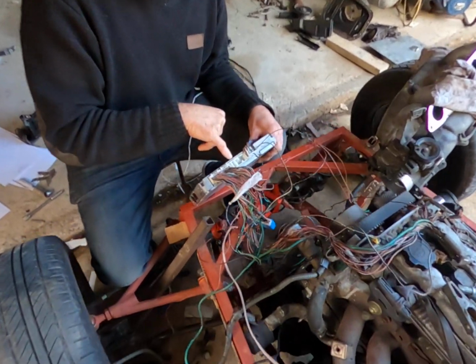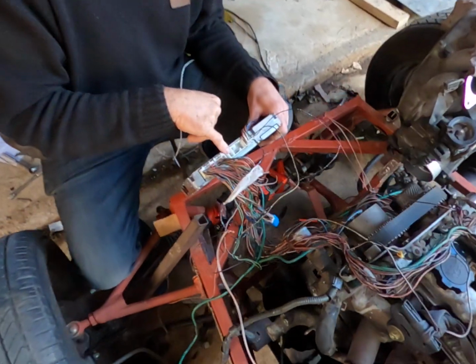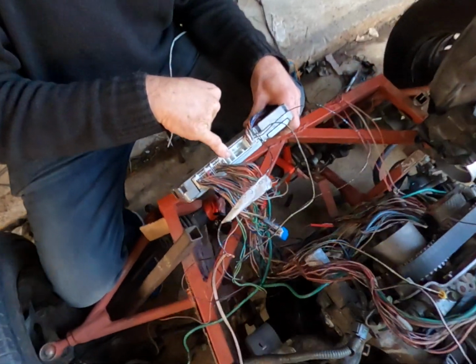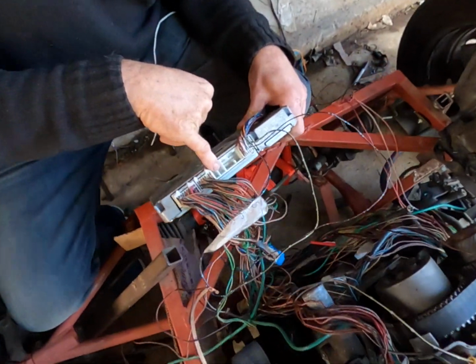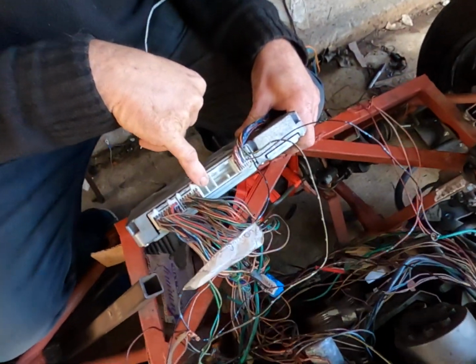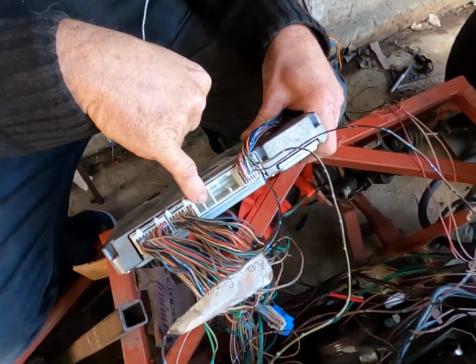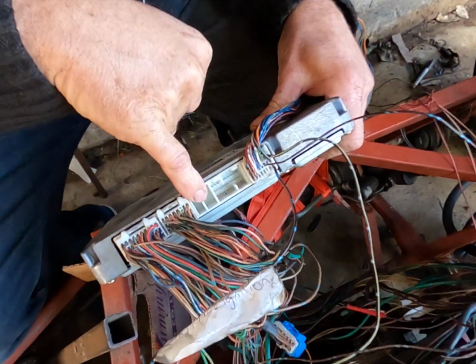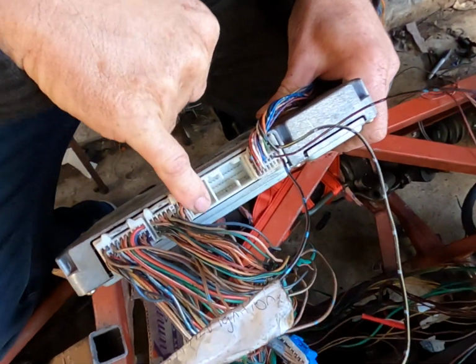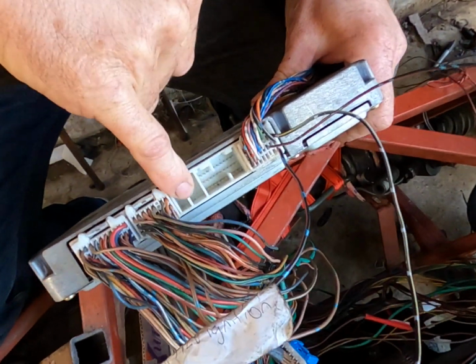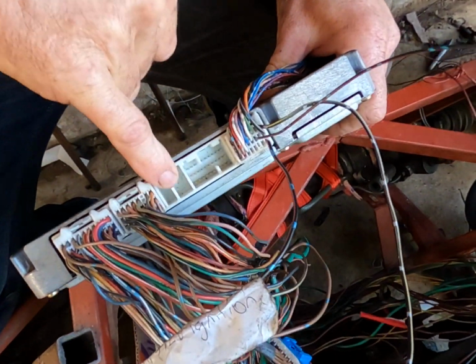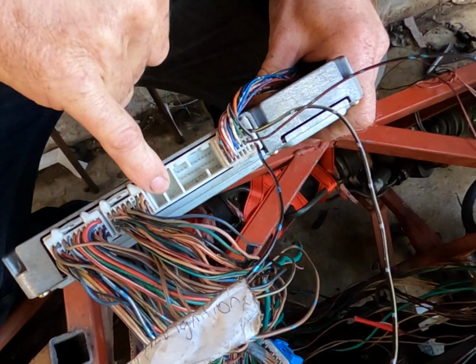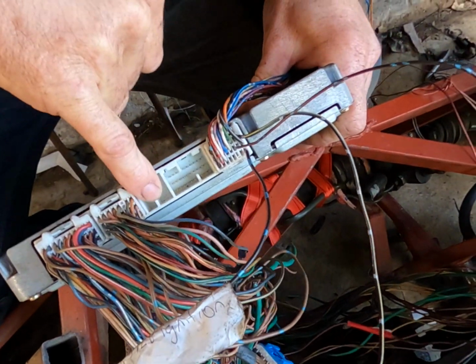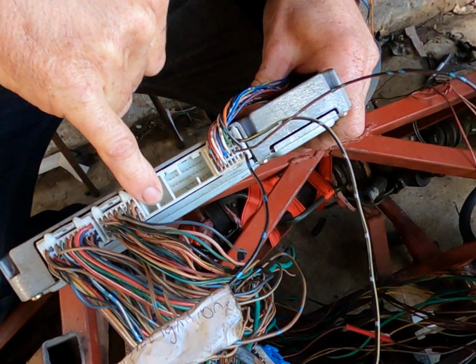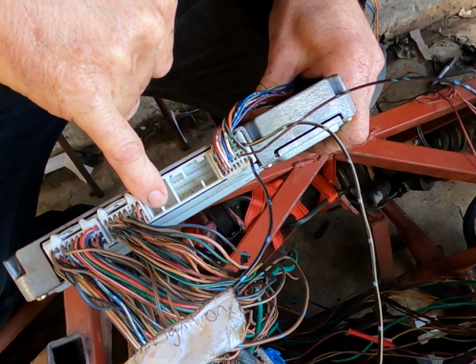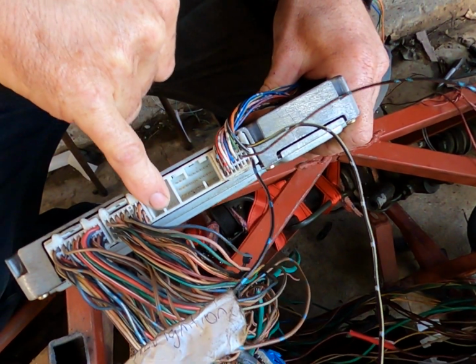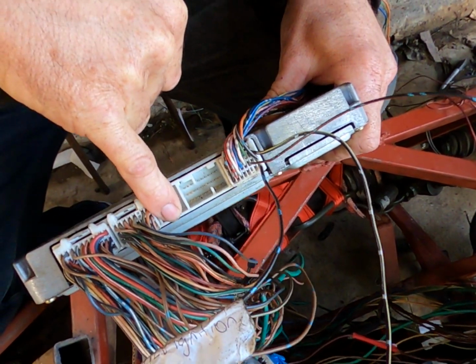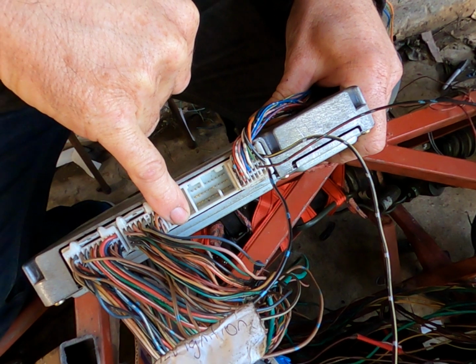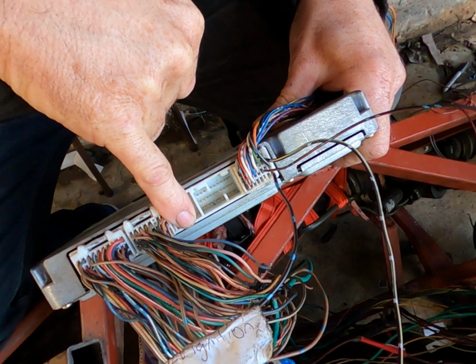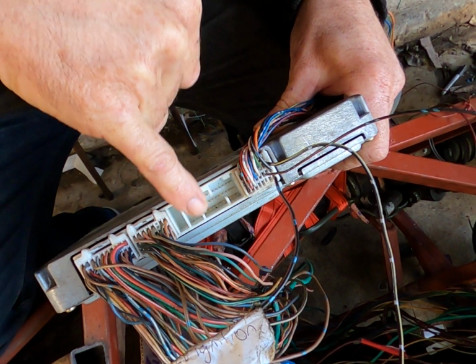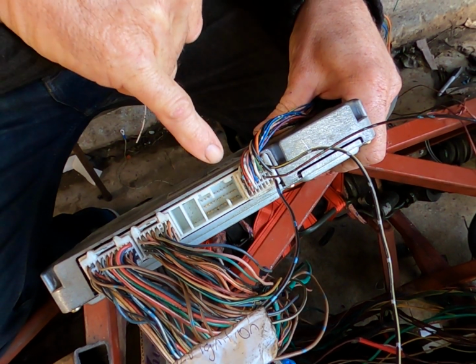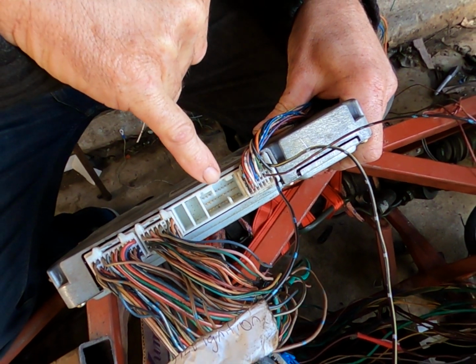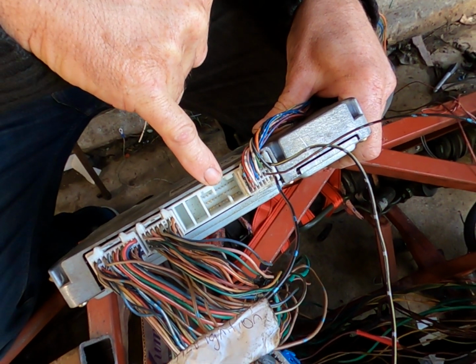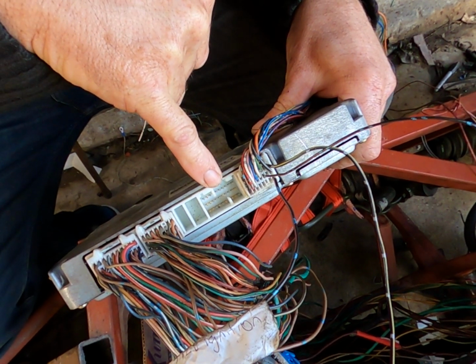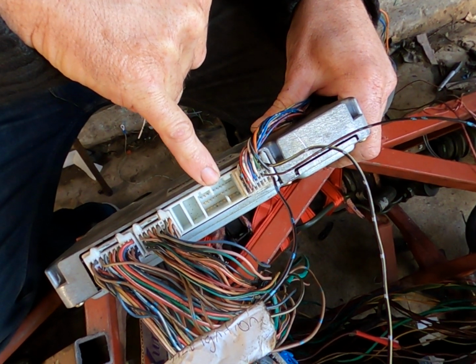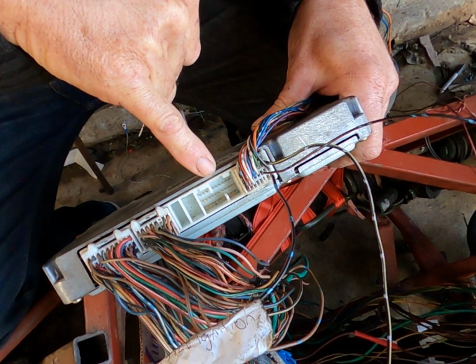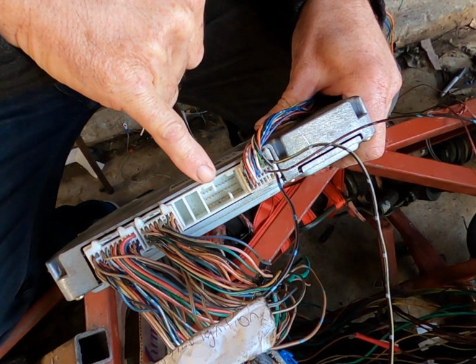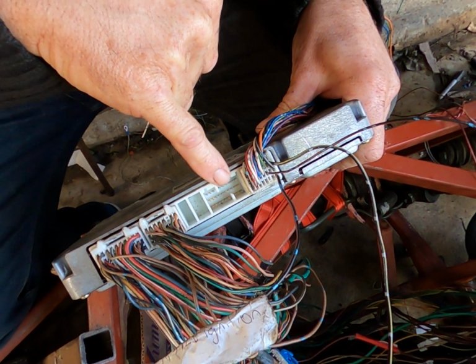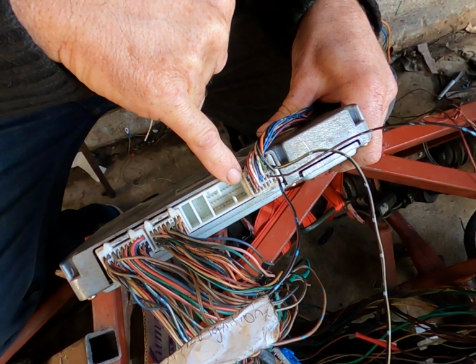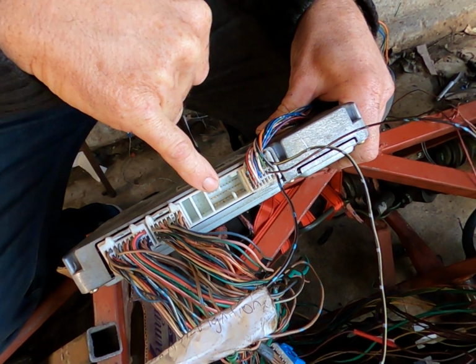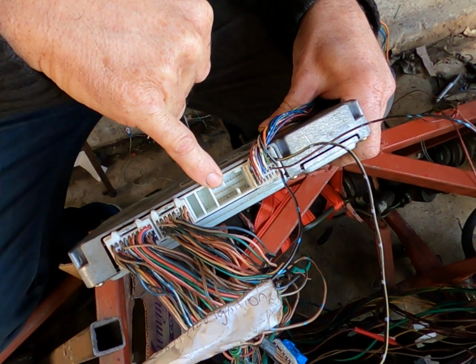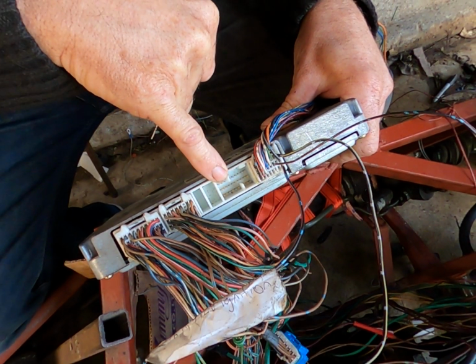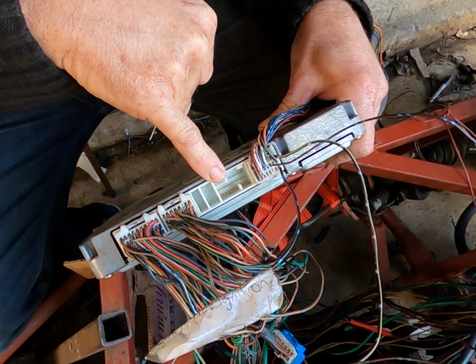This connector, you don't need it — it's for the auto. This connector, you don't need it to run.